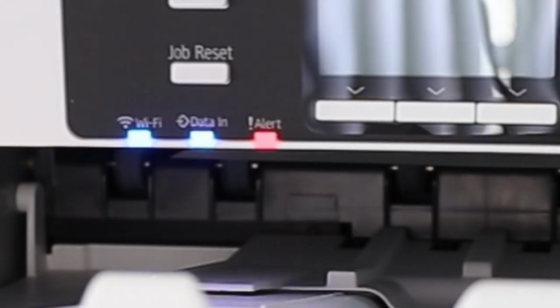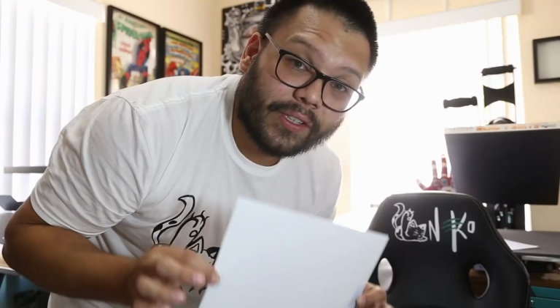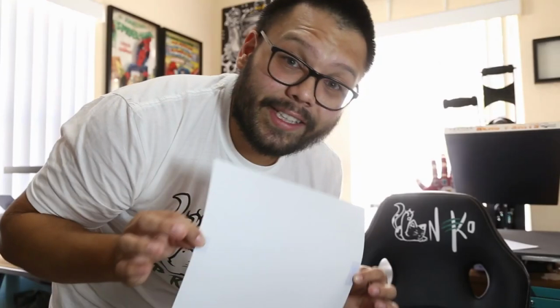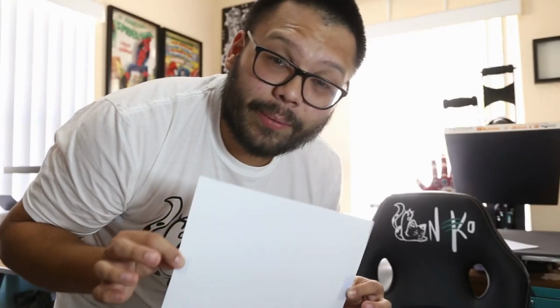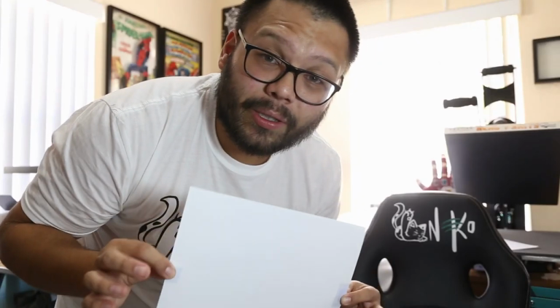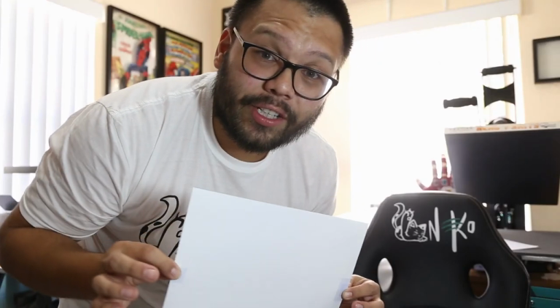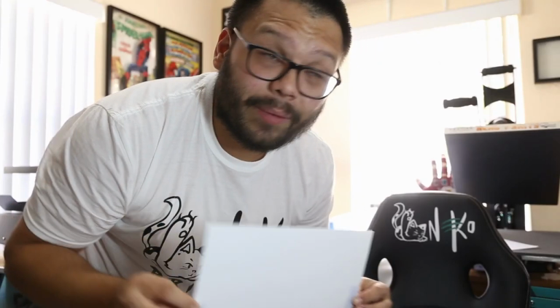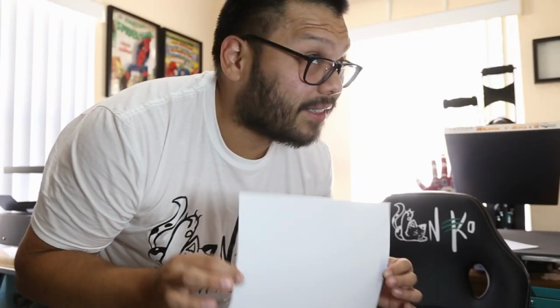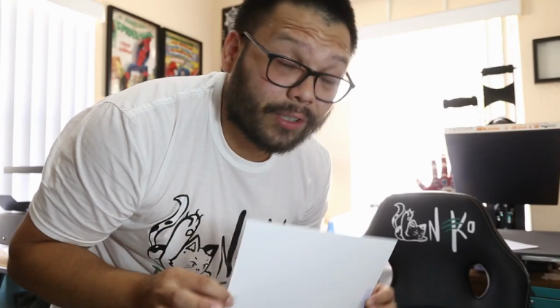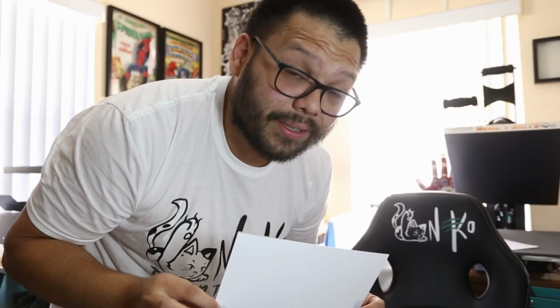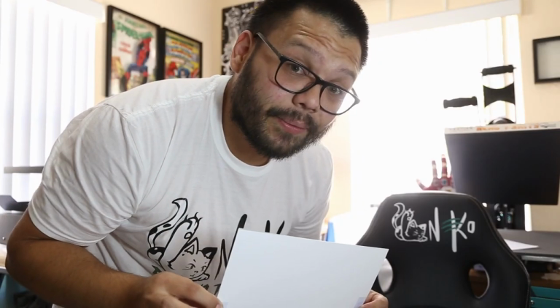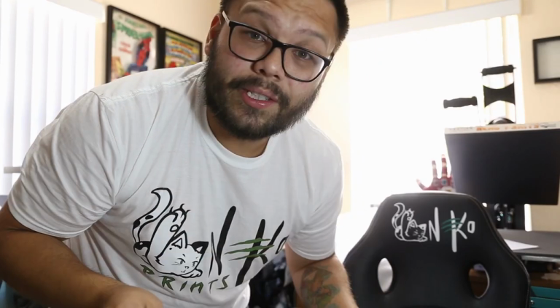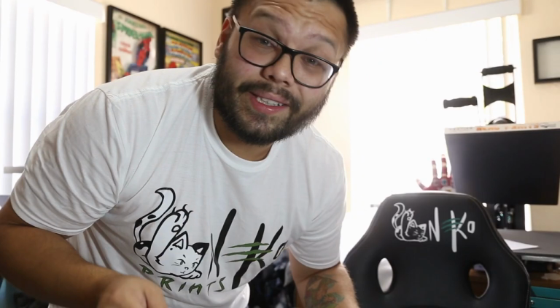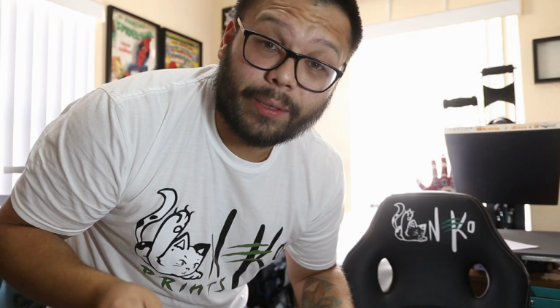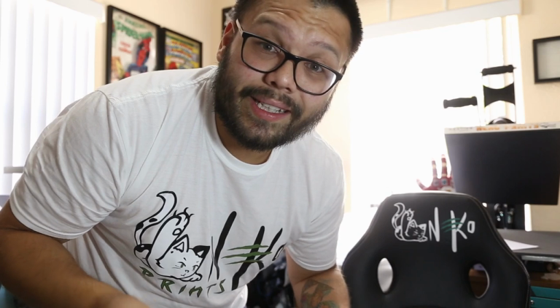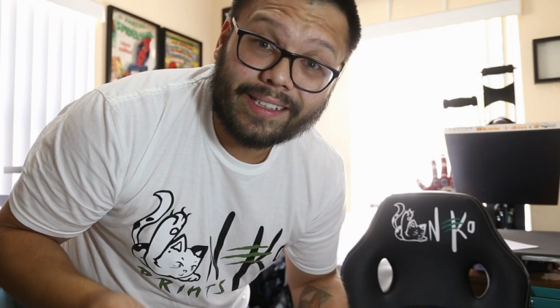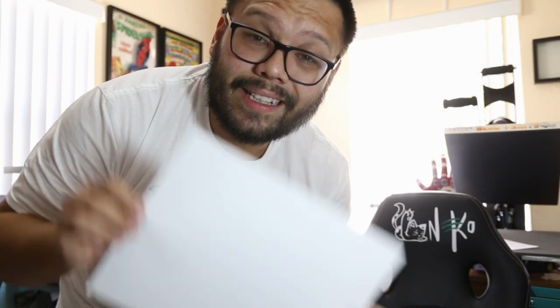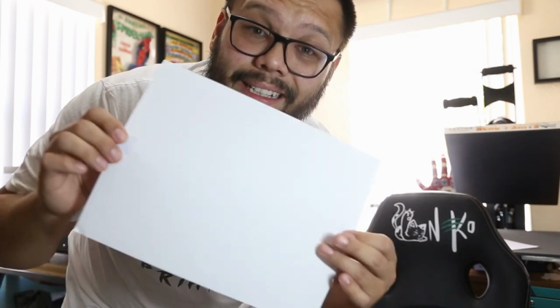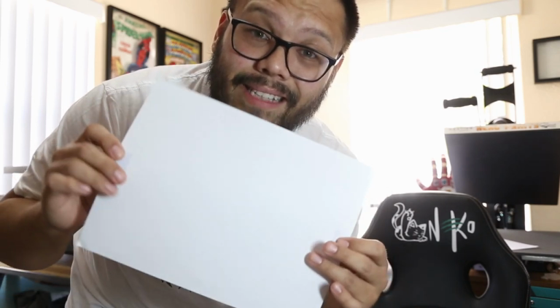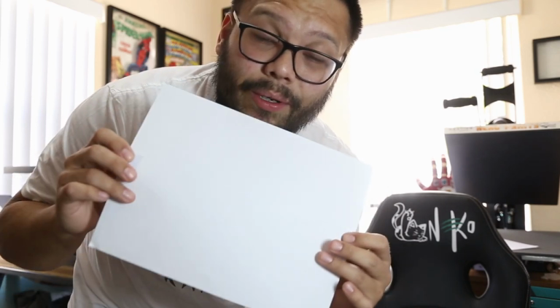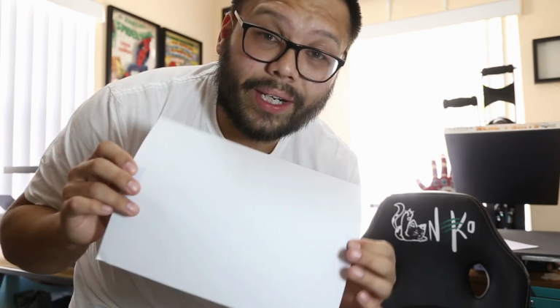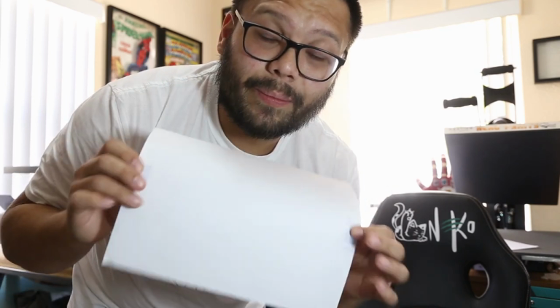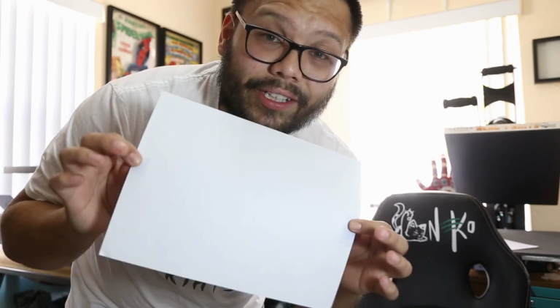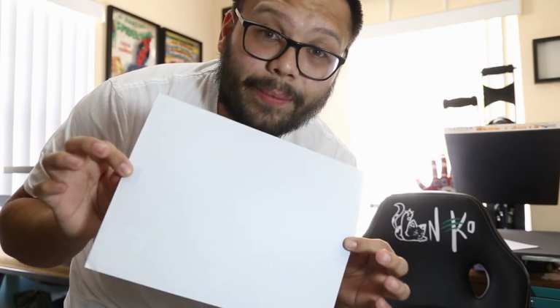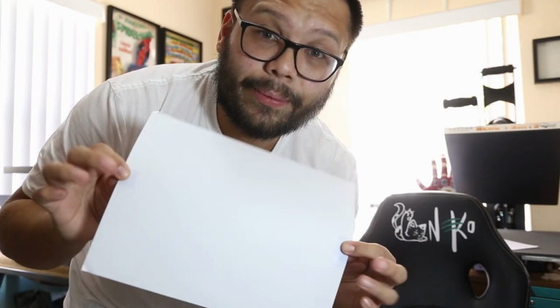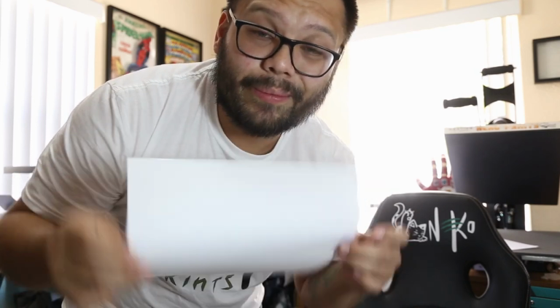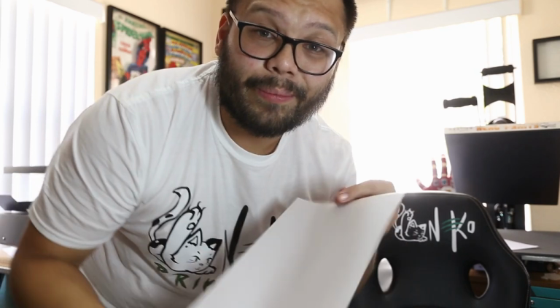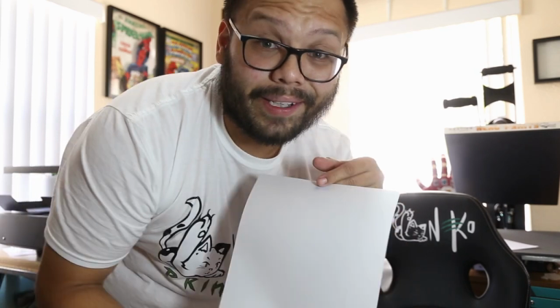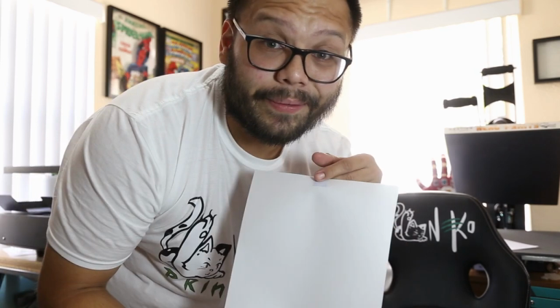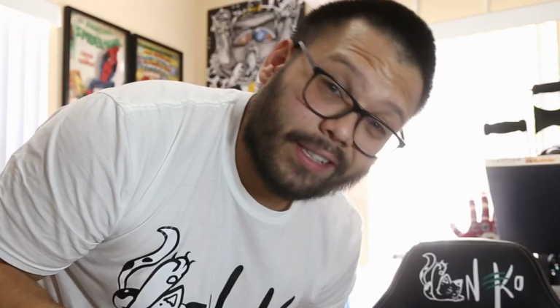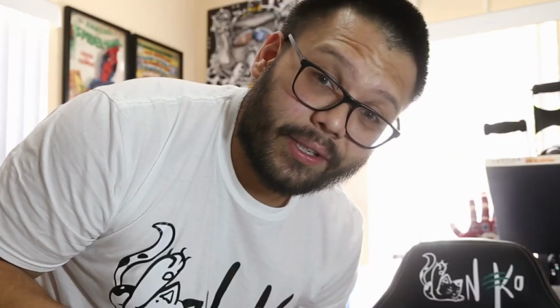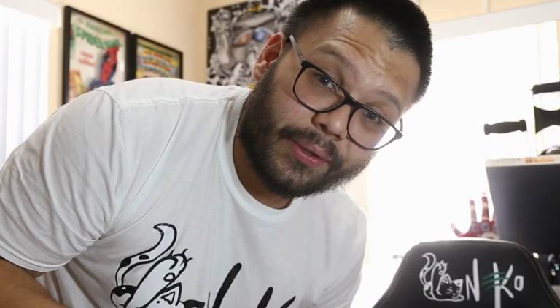The DTF paper alone got jammed in the Sawgrass printer. So what I did to remedy that is tape a regular blank sheet of paper behind it. It's already annoying.